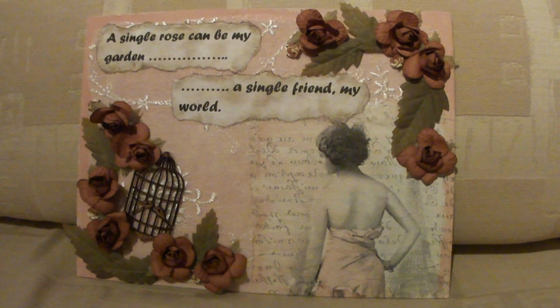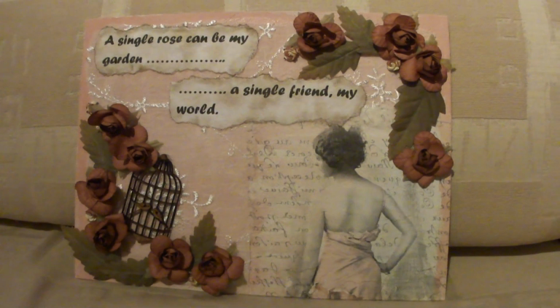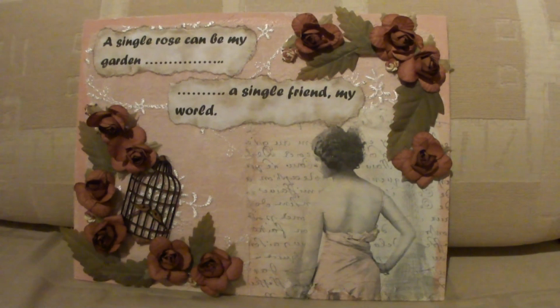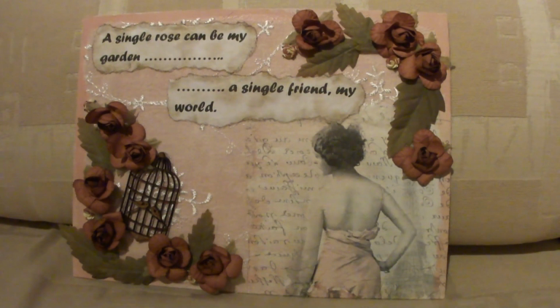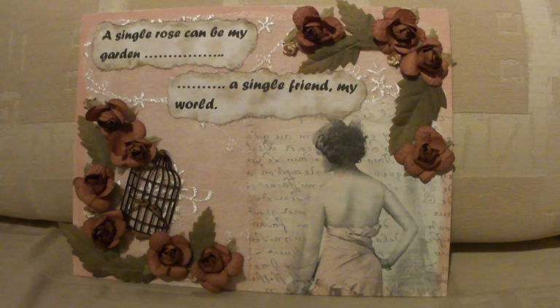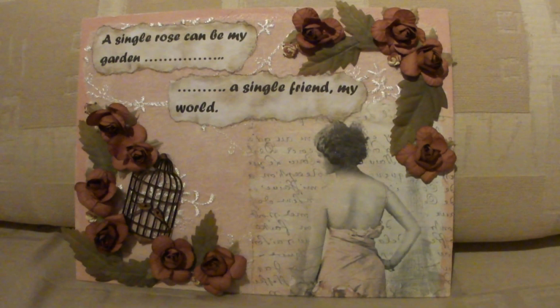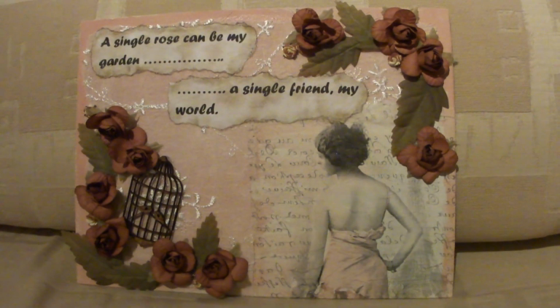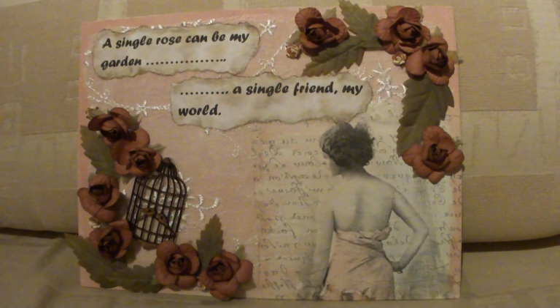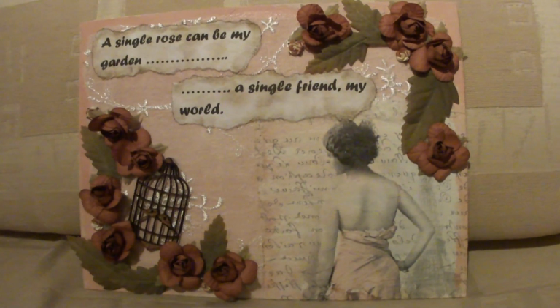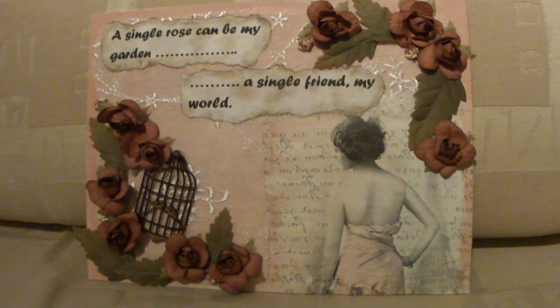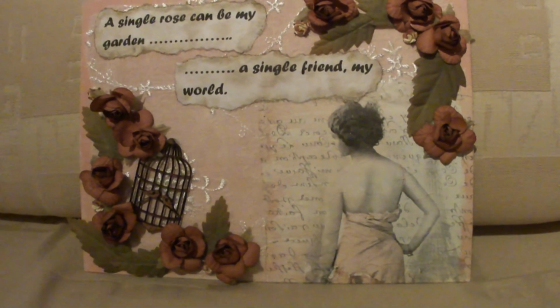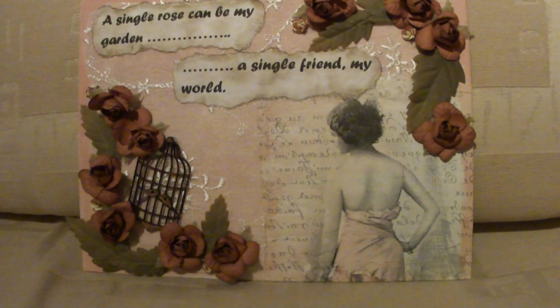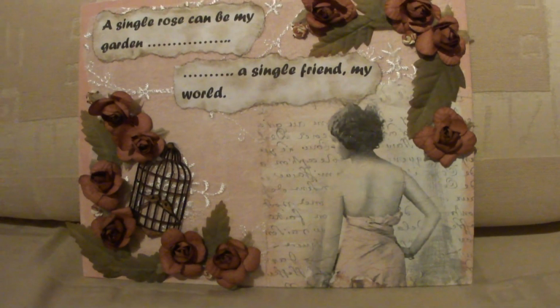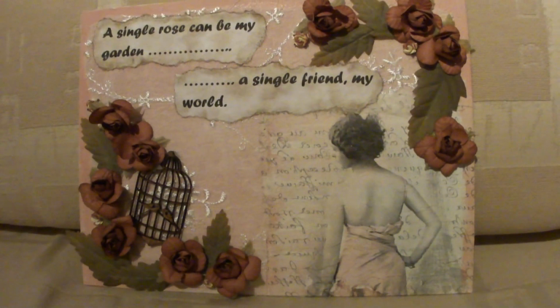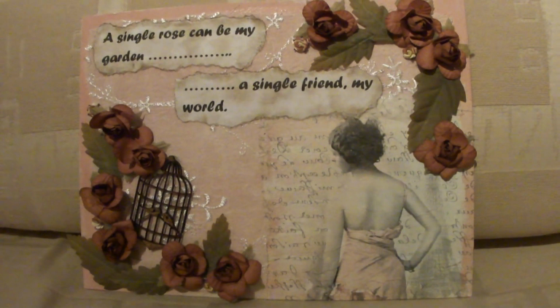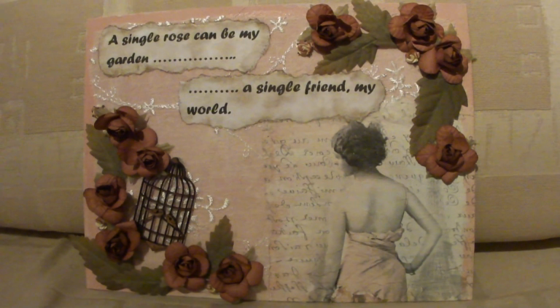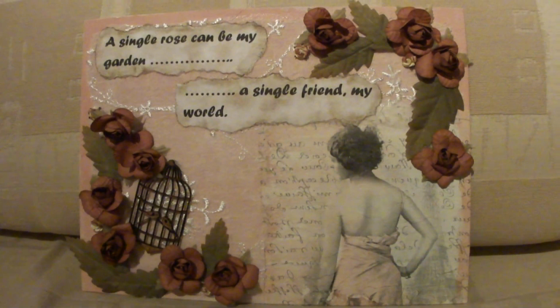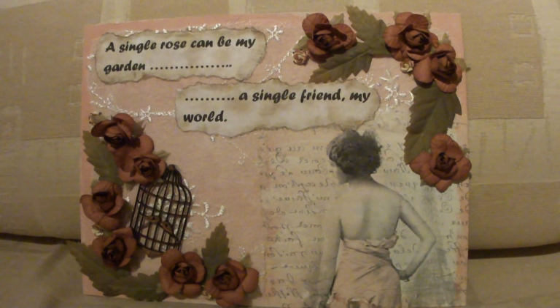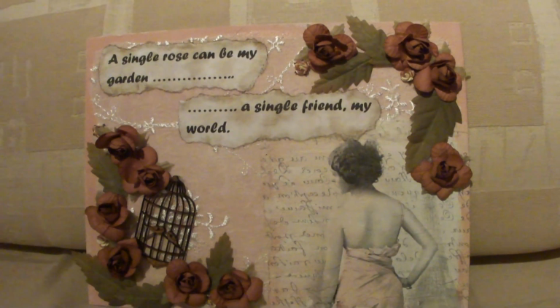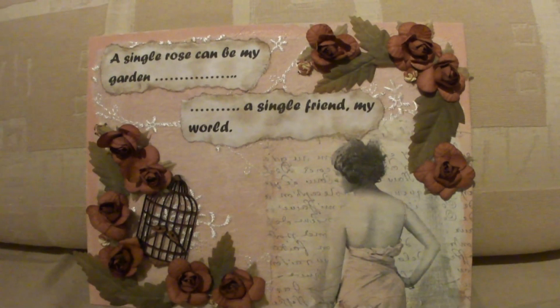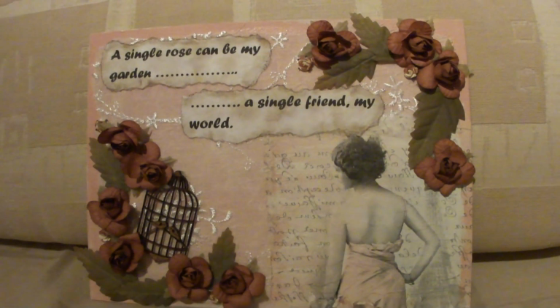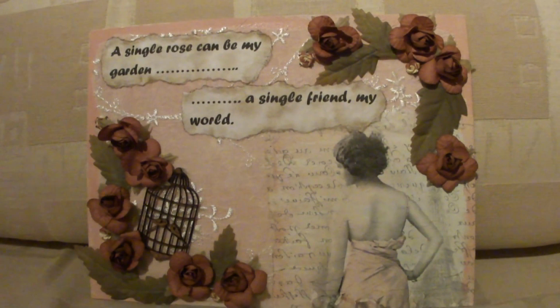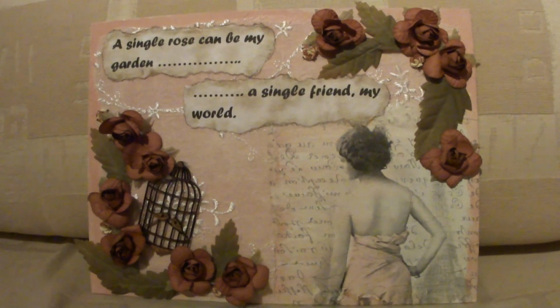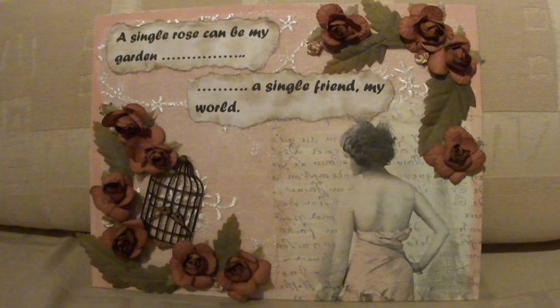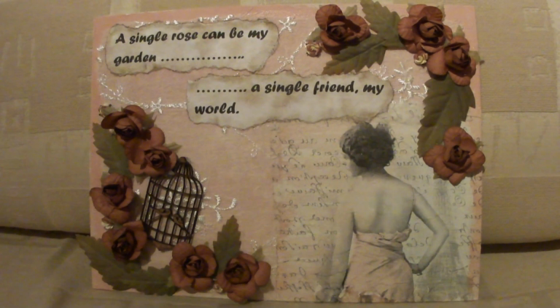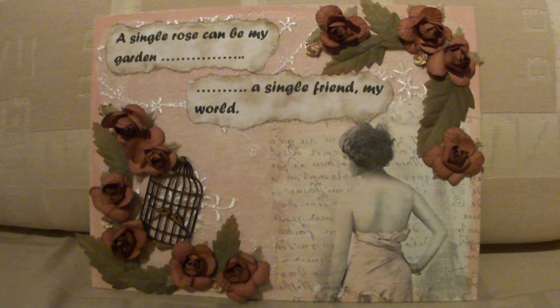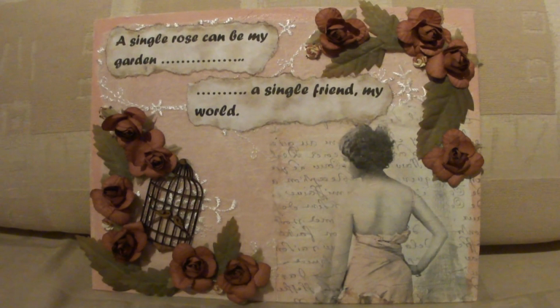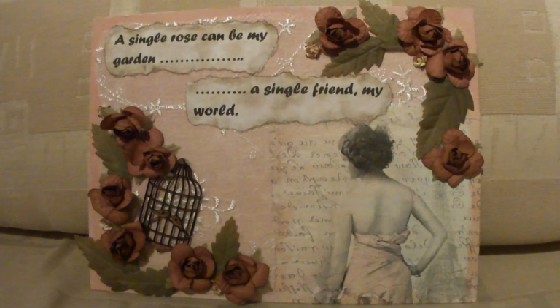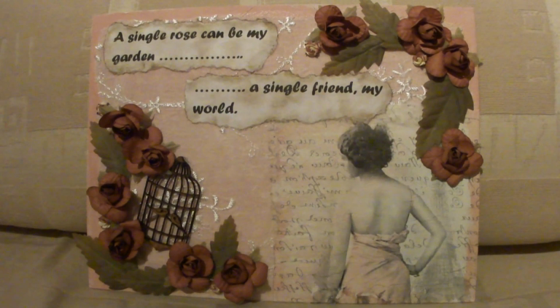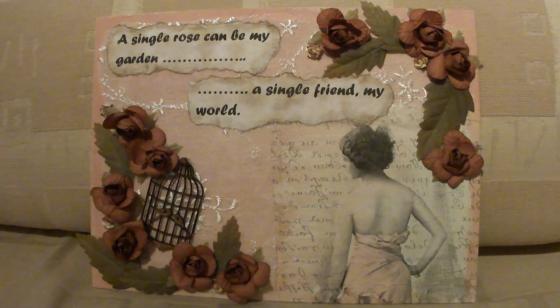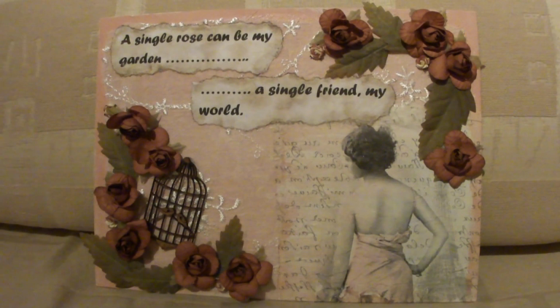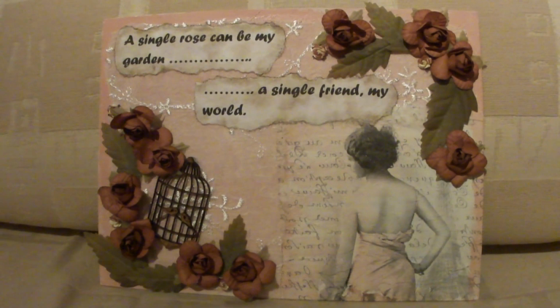Hi folks, it's Tracy here again. I'm back today with another altered canvas that I've done.